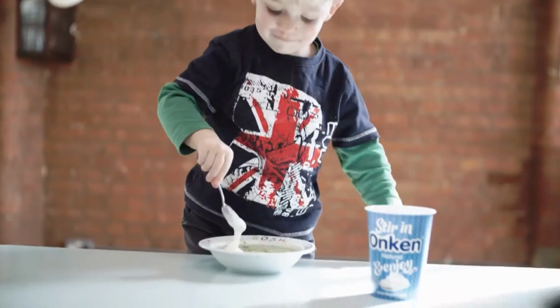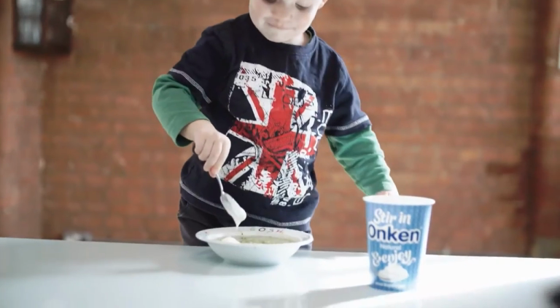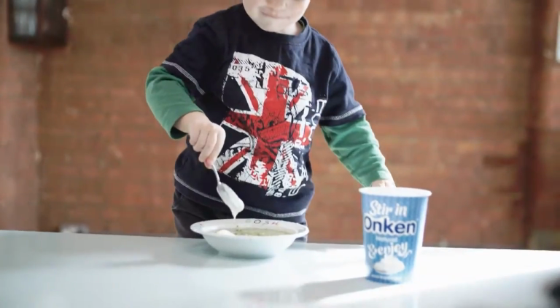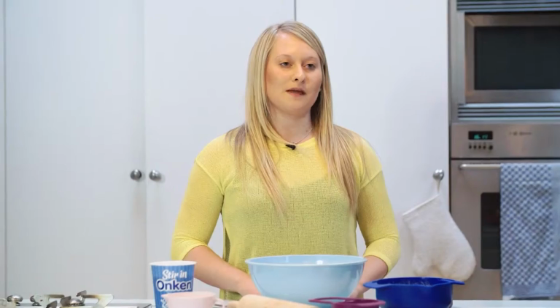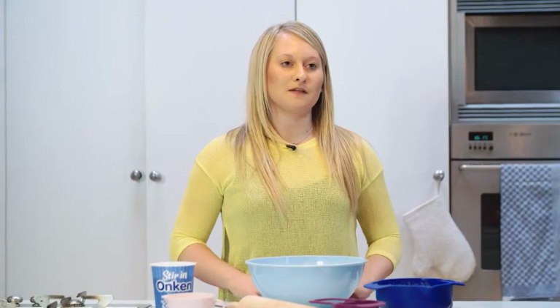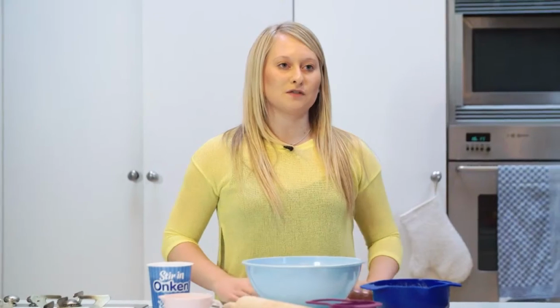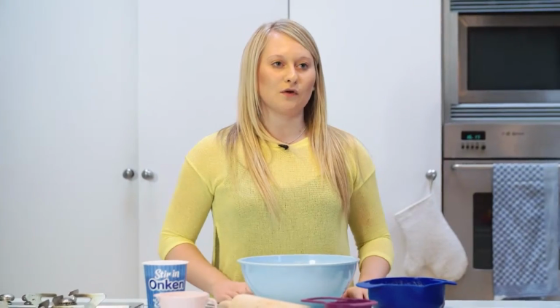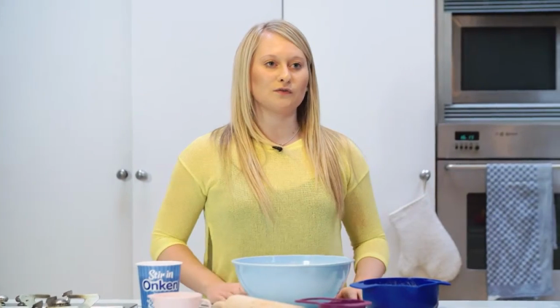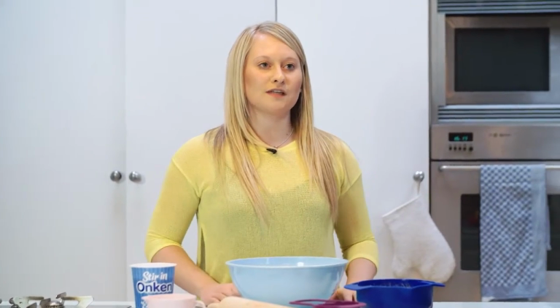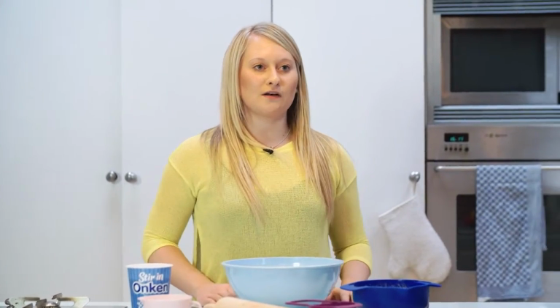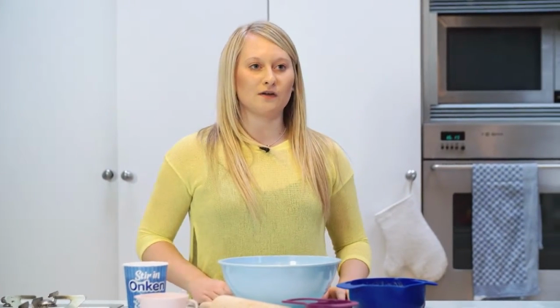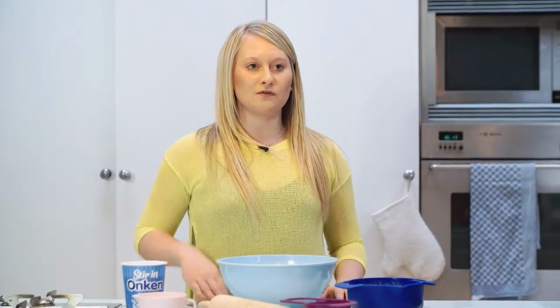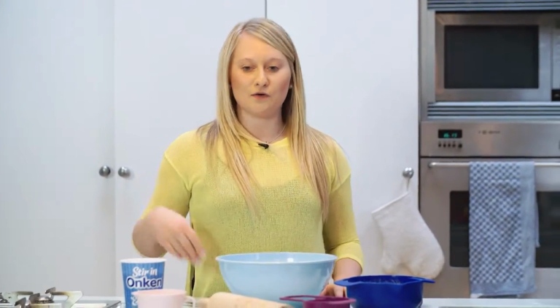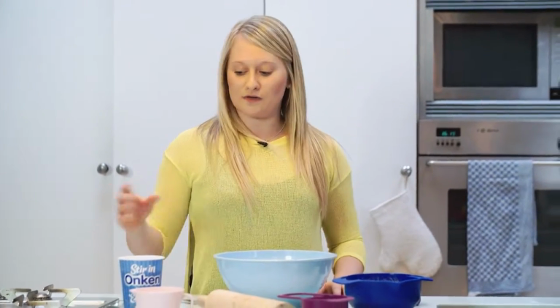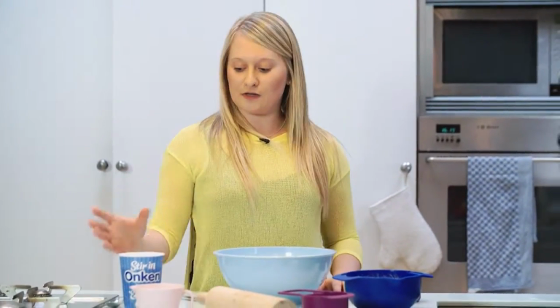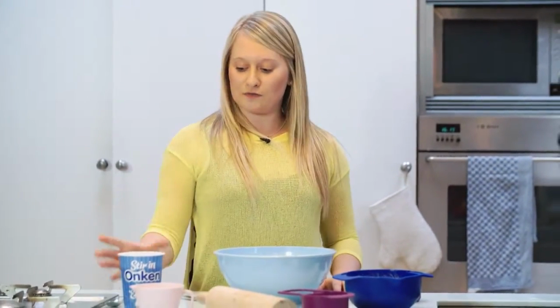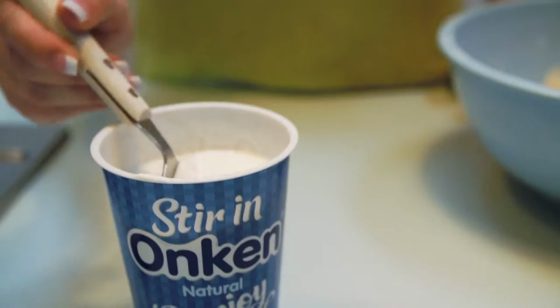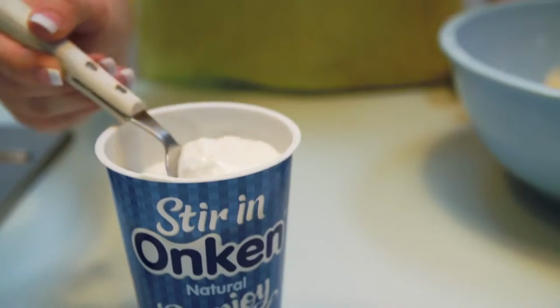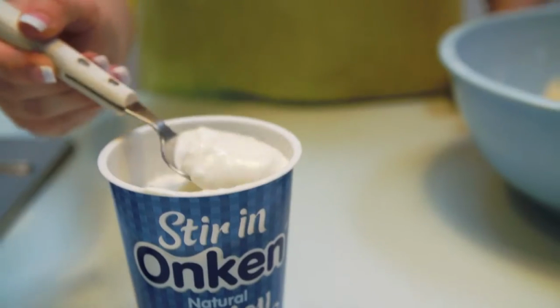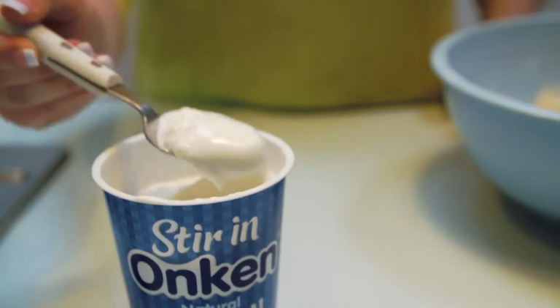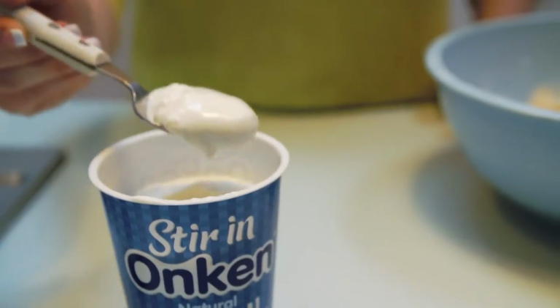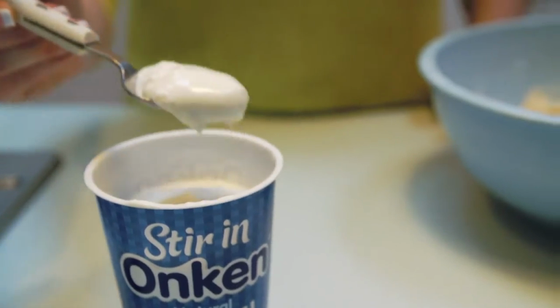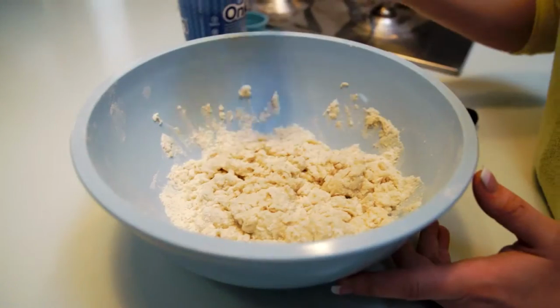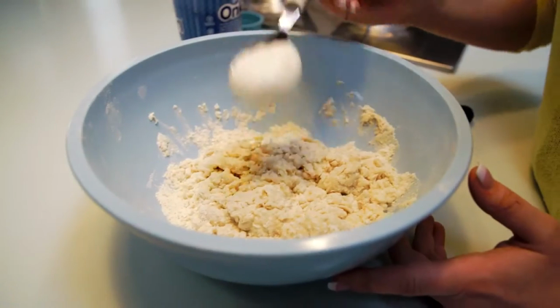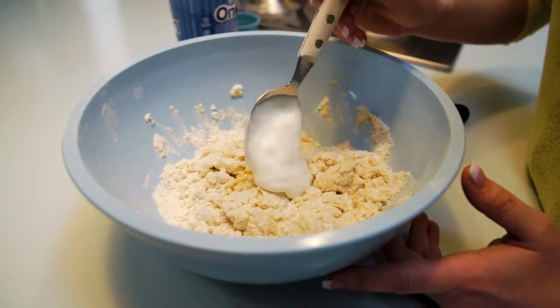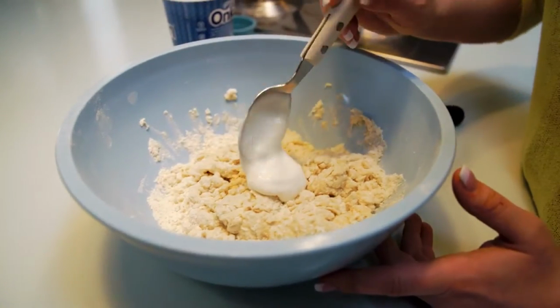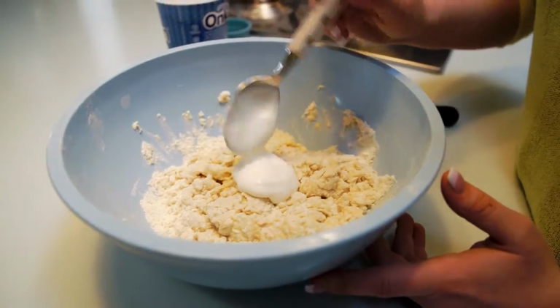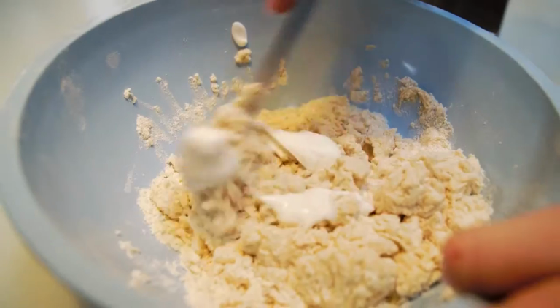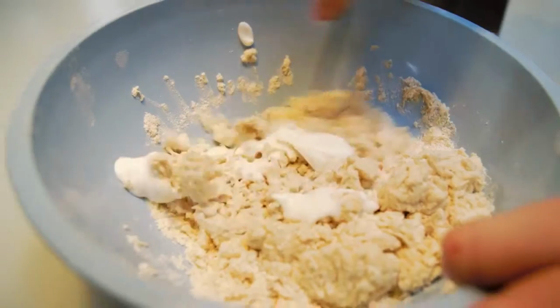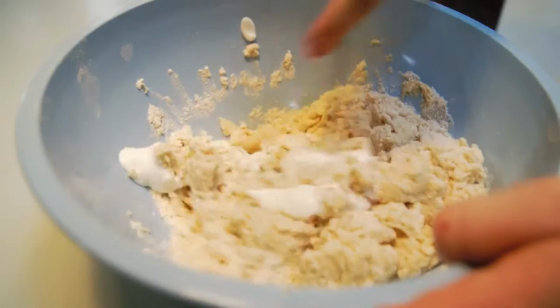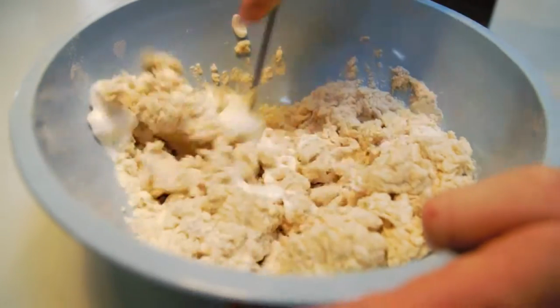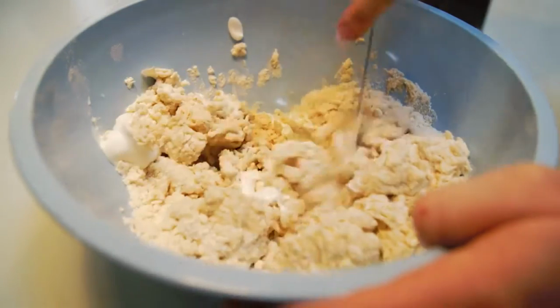I'm making scones and I use Onken natural yogurt in my scones to make them extra light and fluffy.